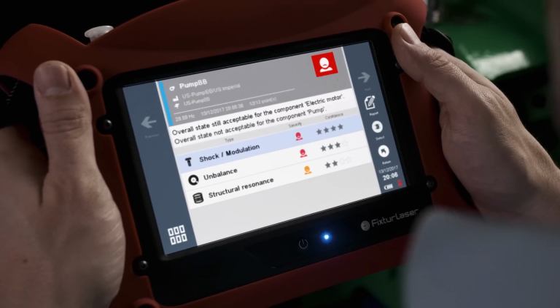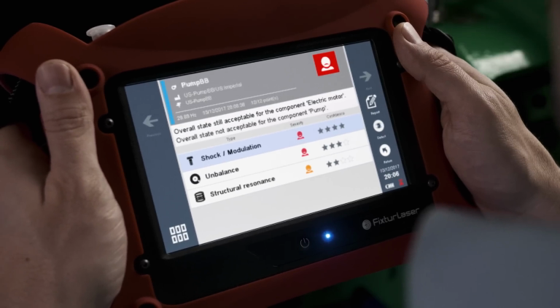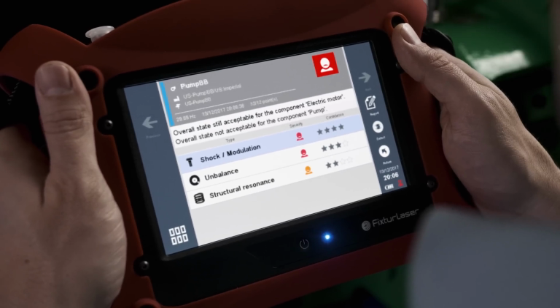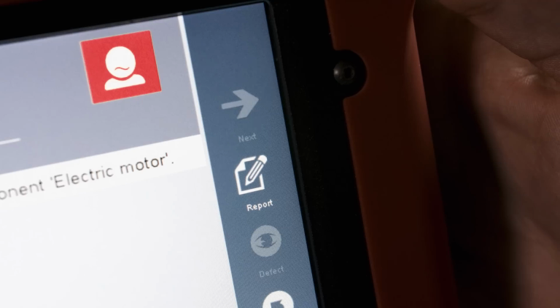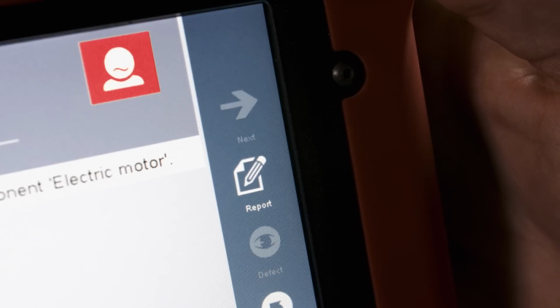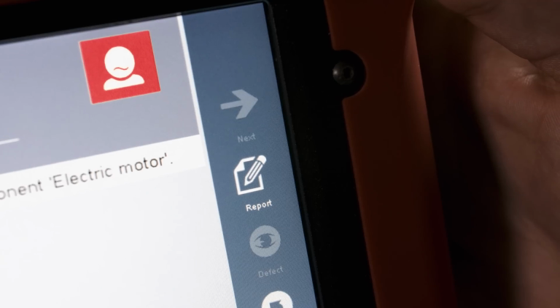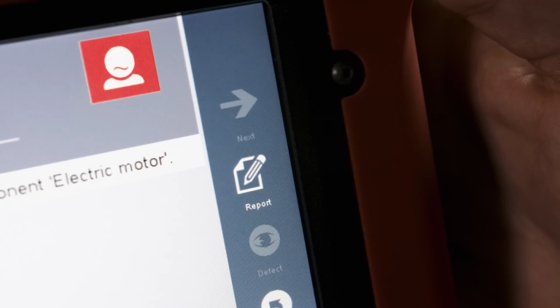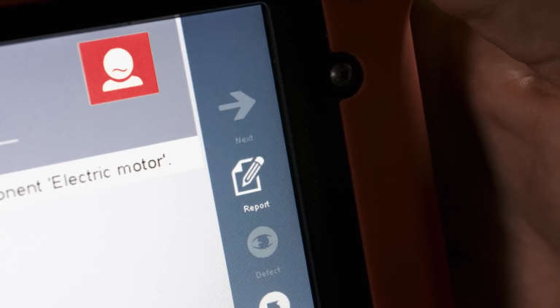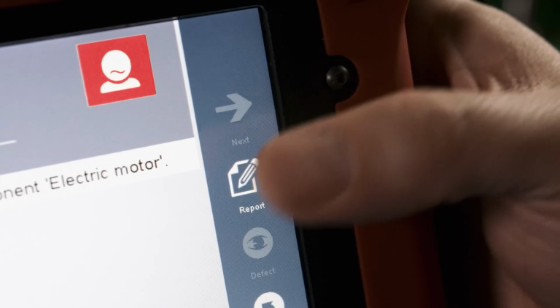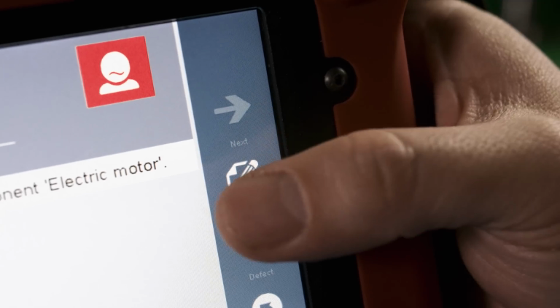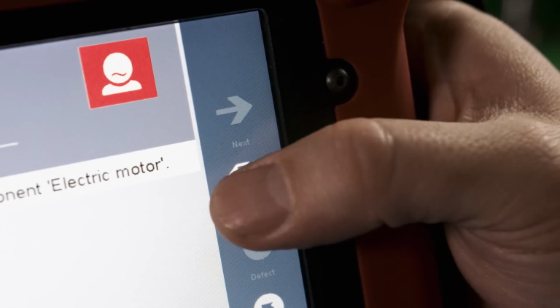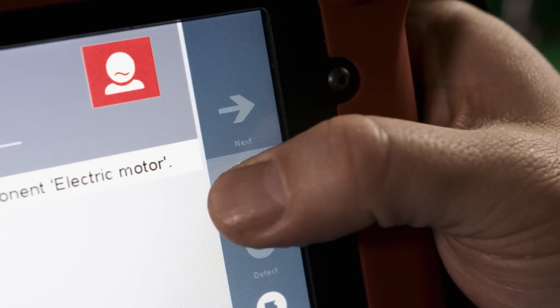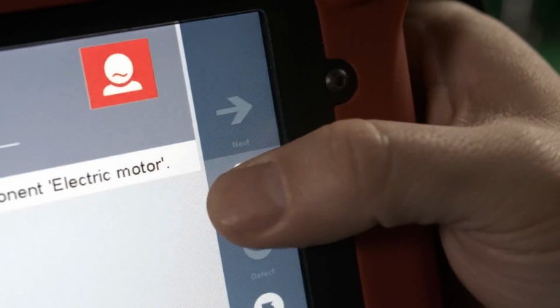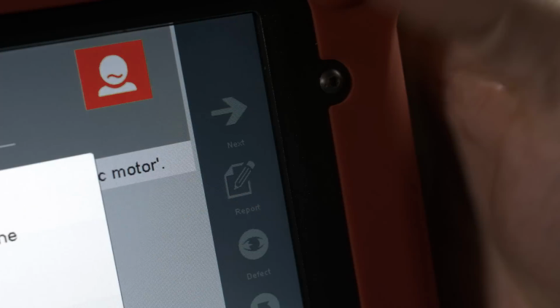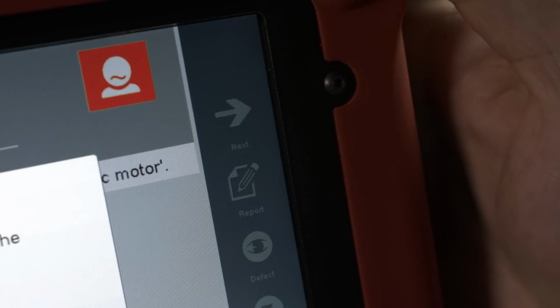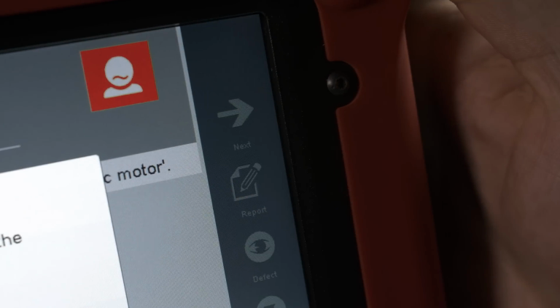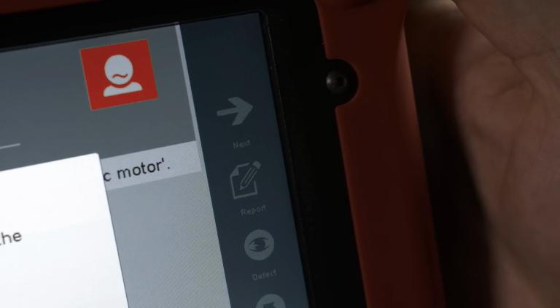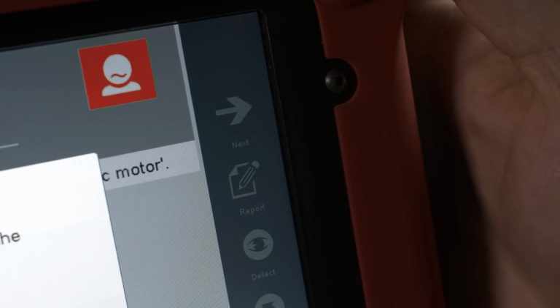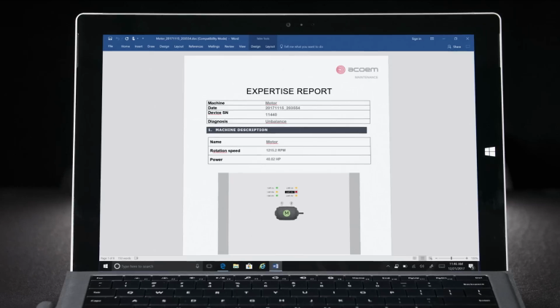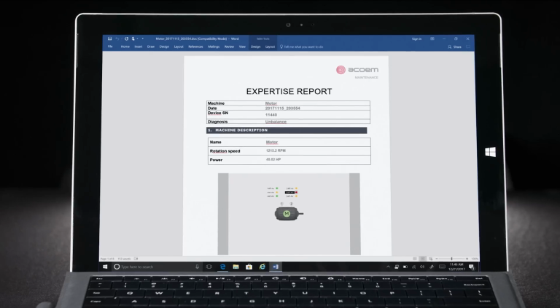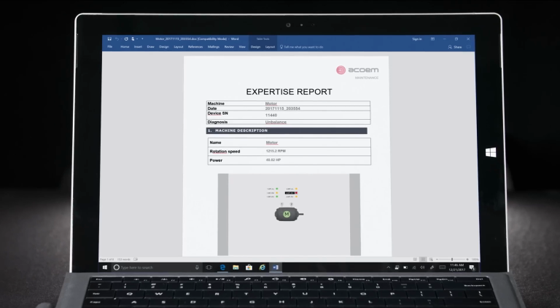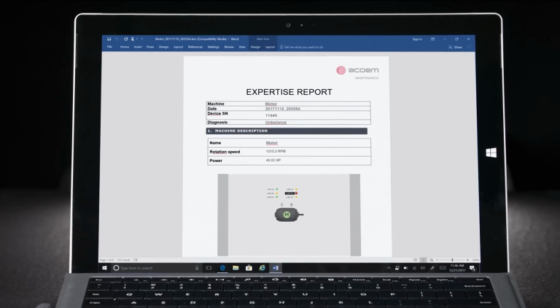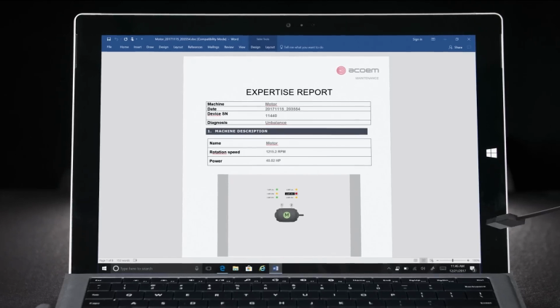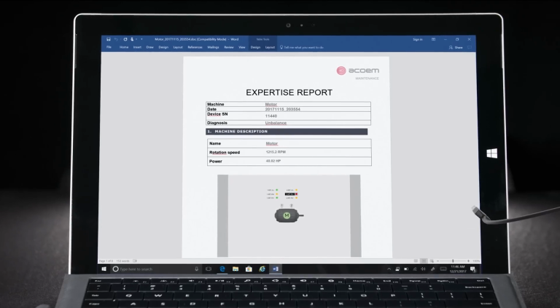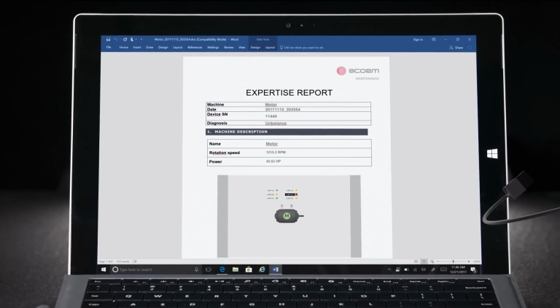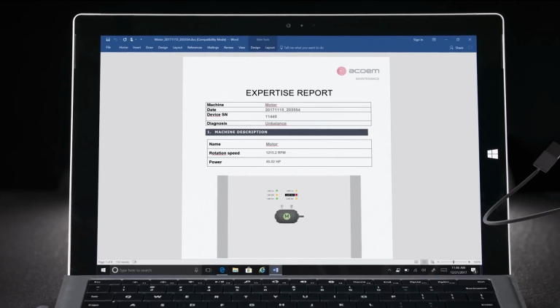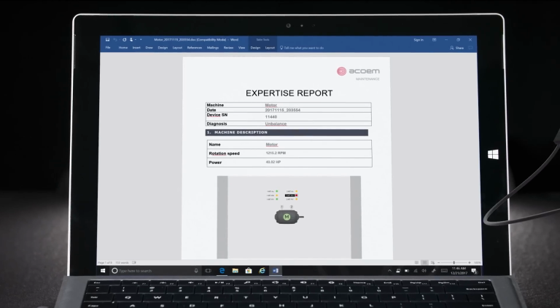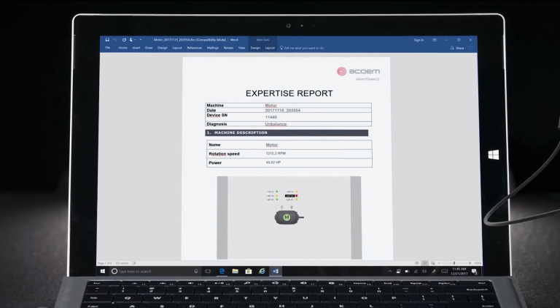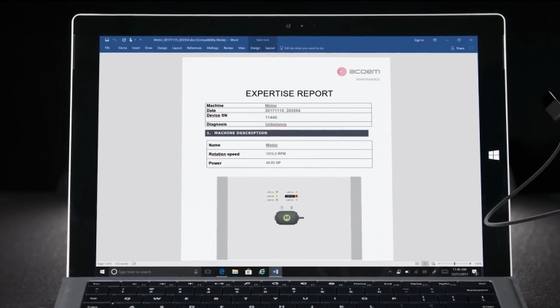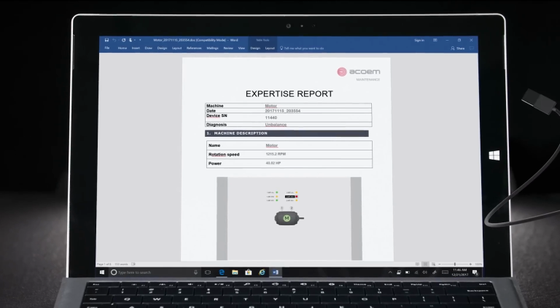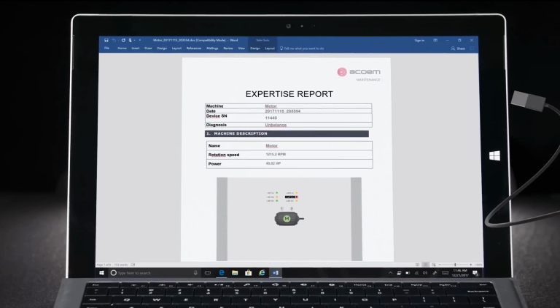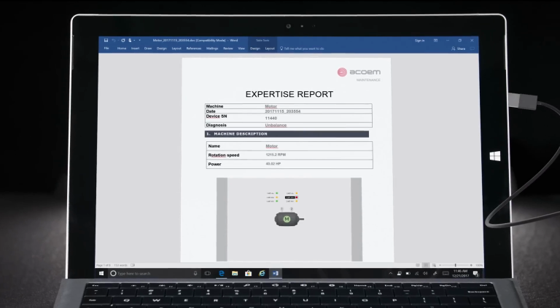Next, the user can press the report button, save the diagnosis and easily transfer it to a PC.